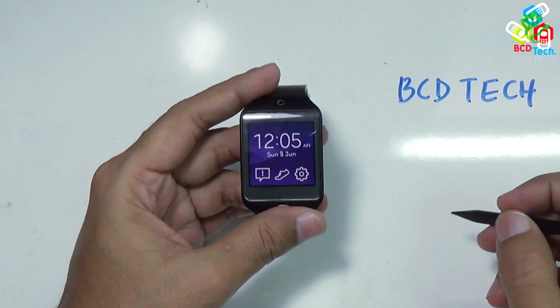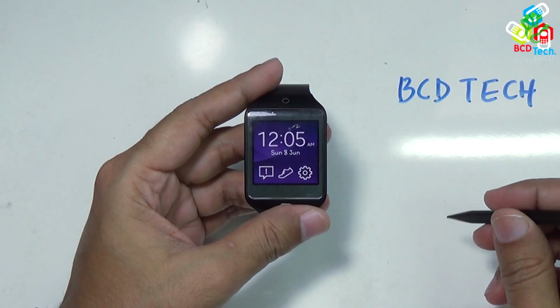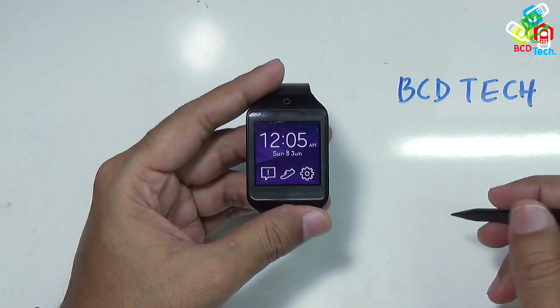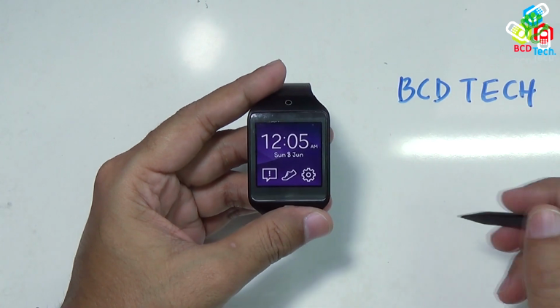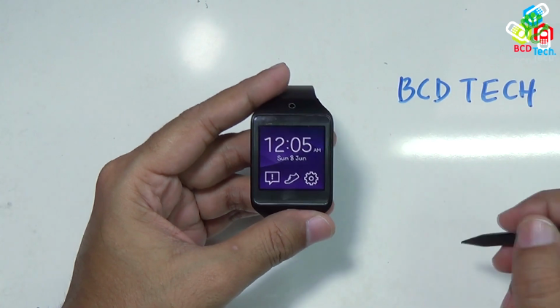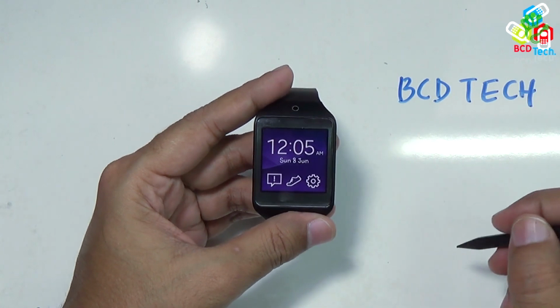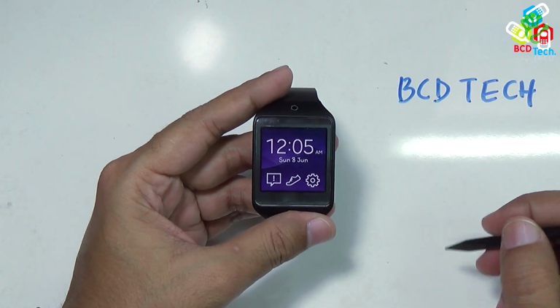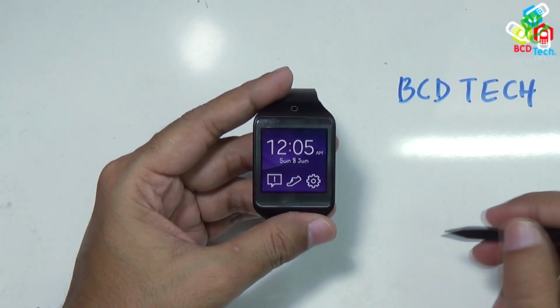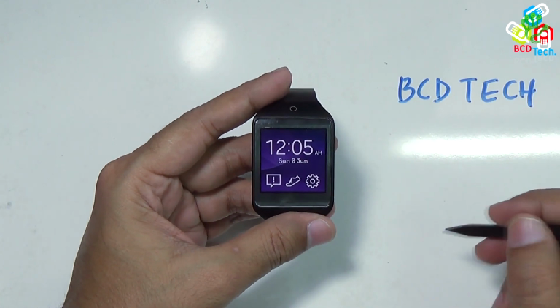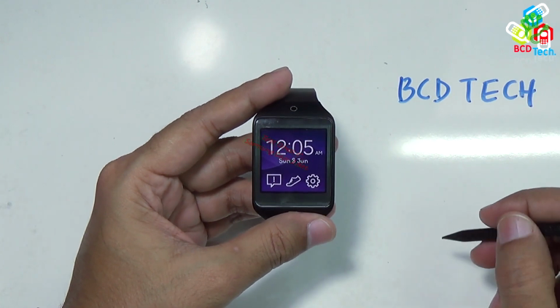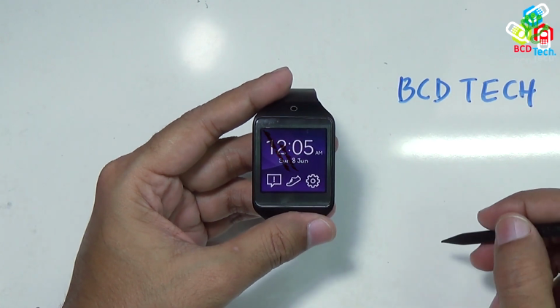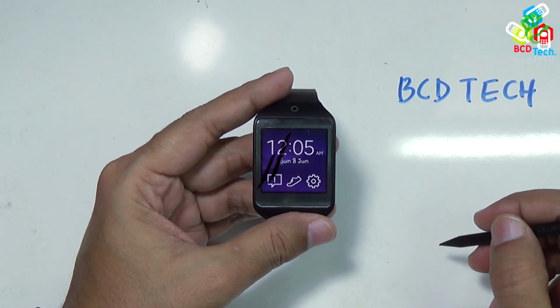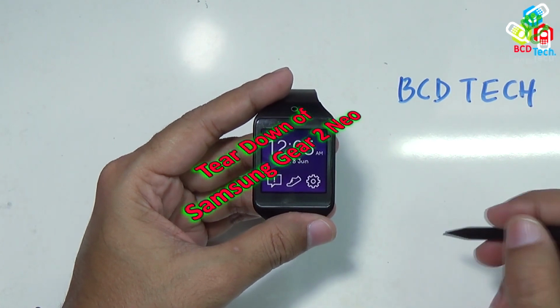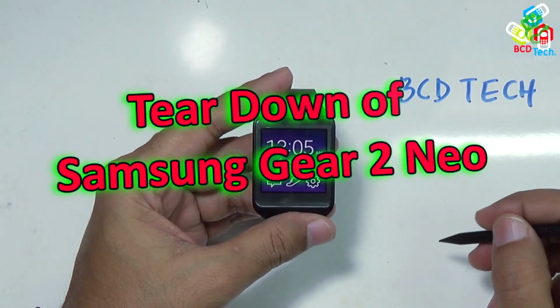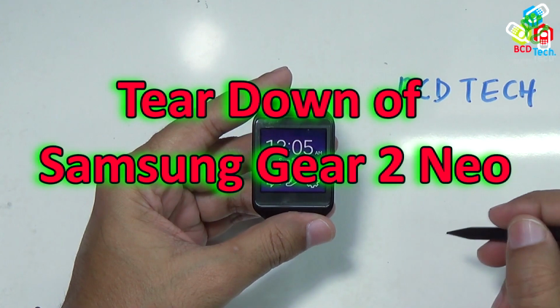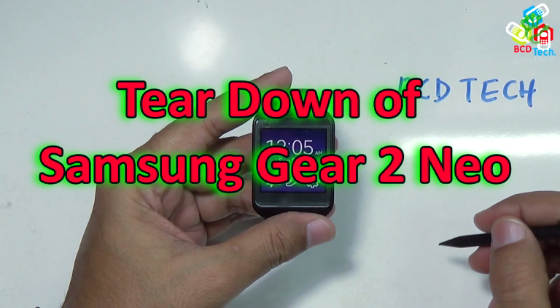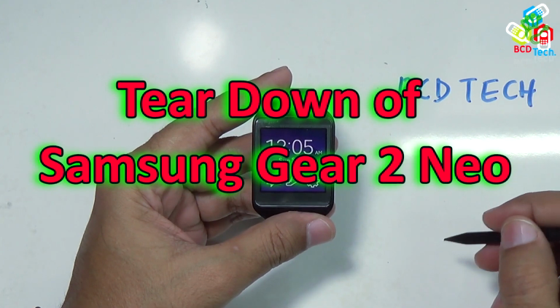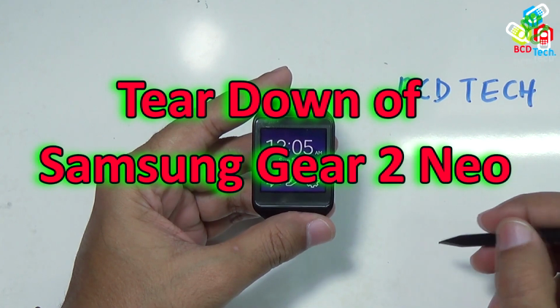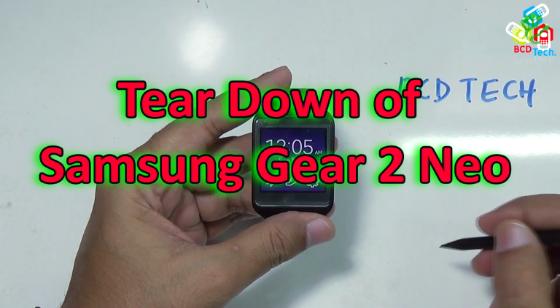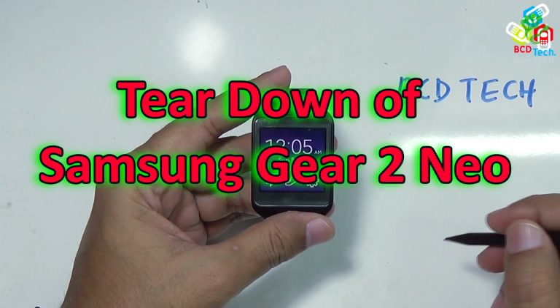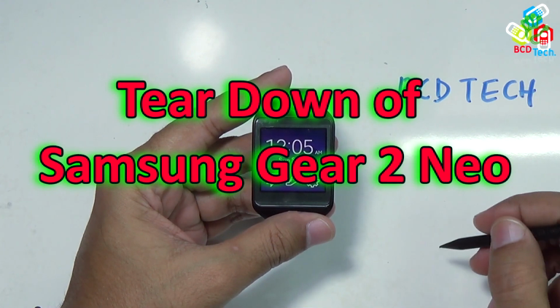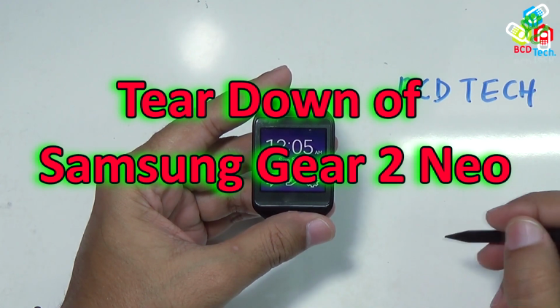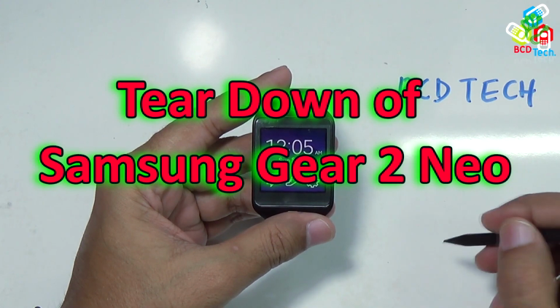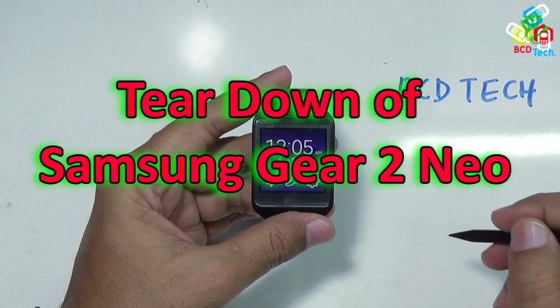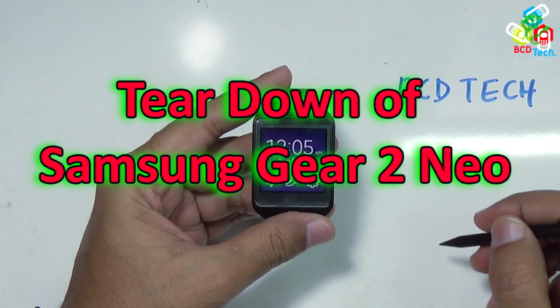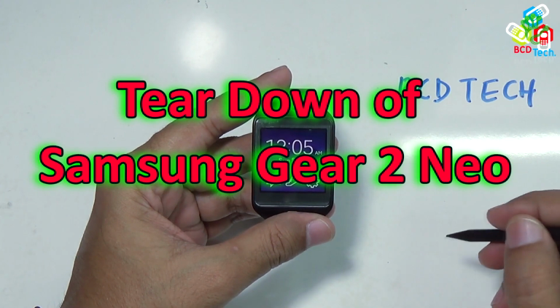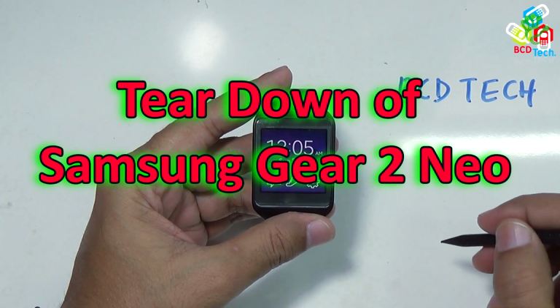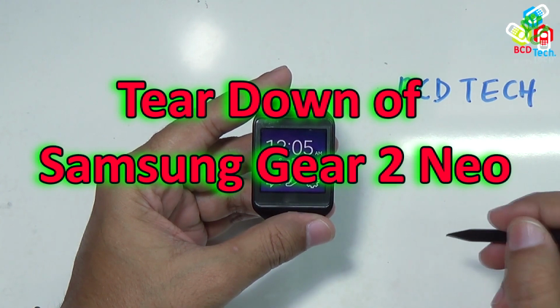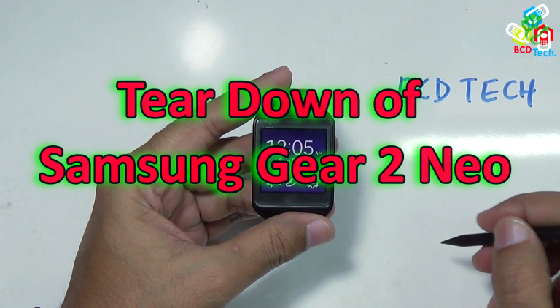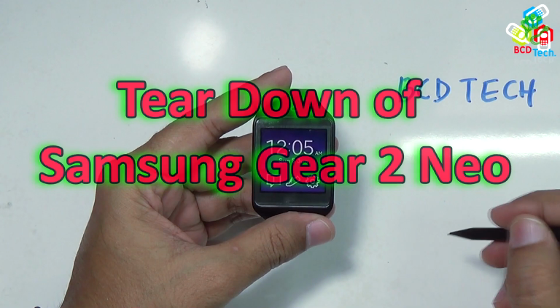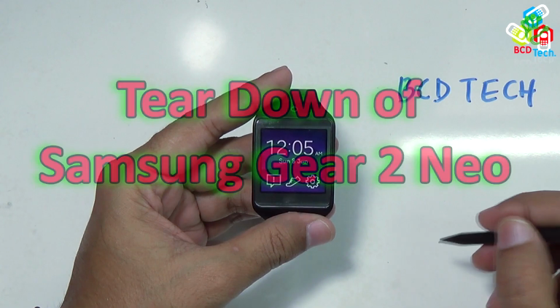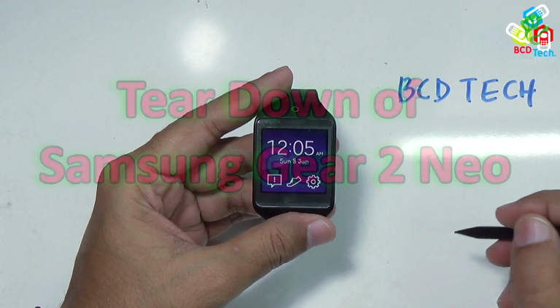What's up, here Dr. BC, and in this episode I will show you the teardown of Samsung Gear 2 Neo.